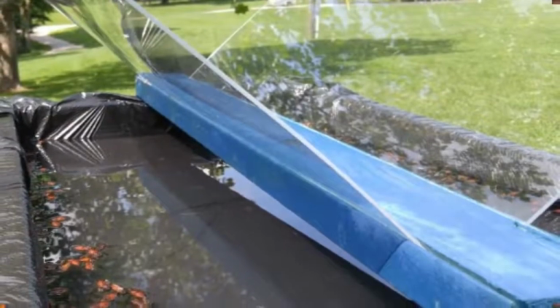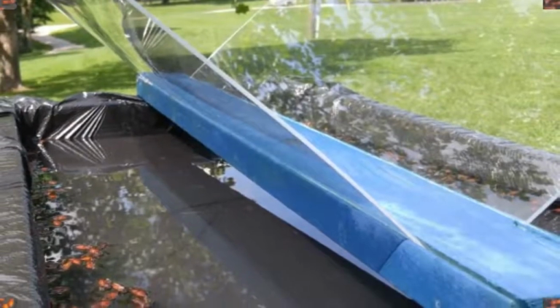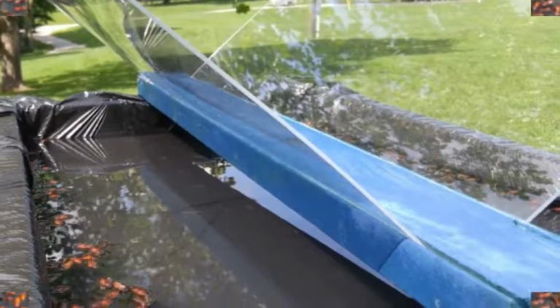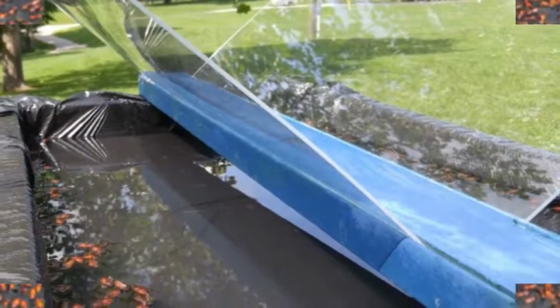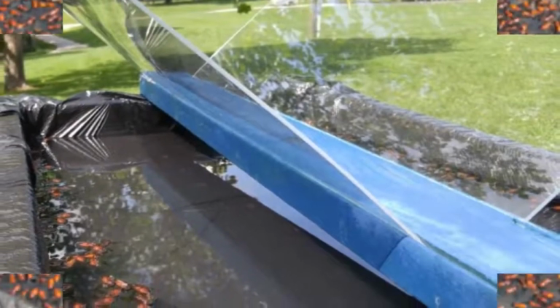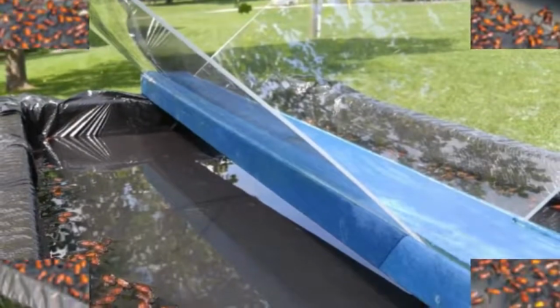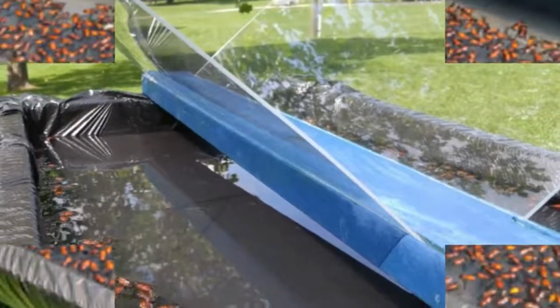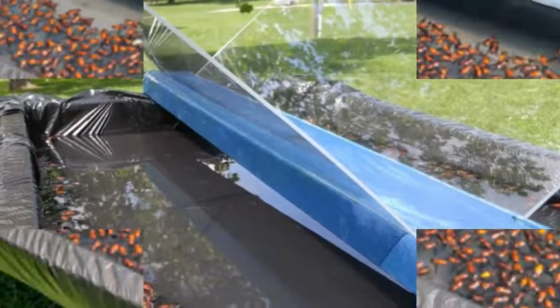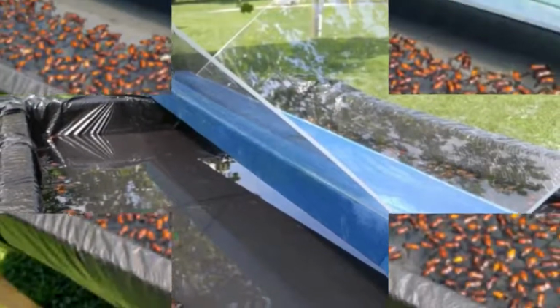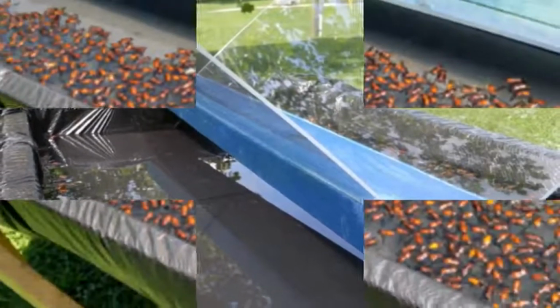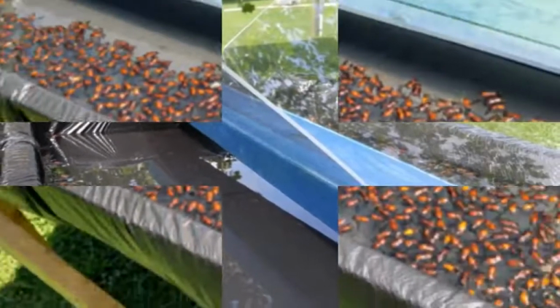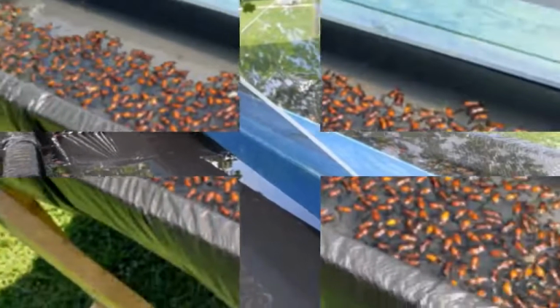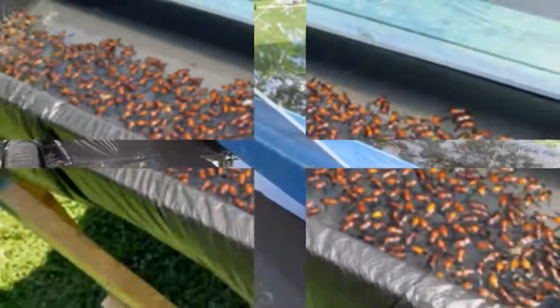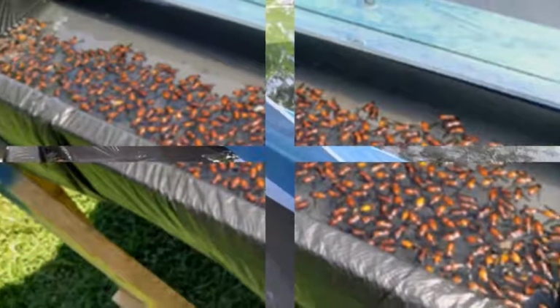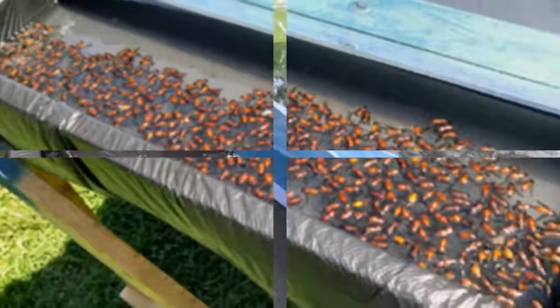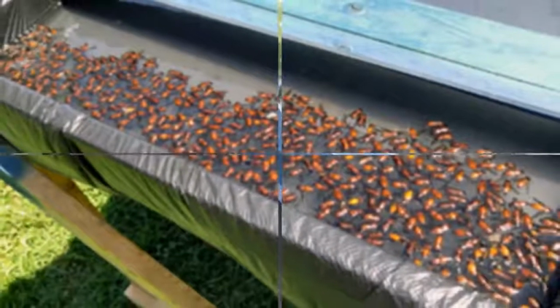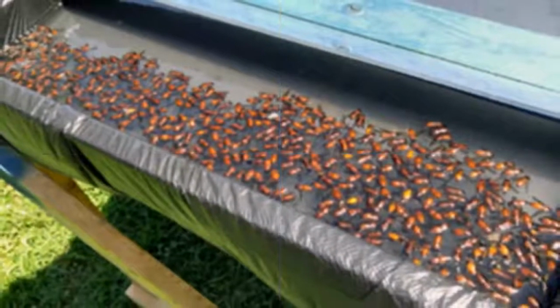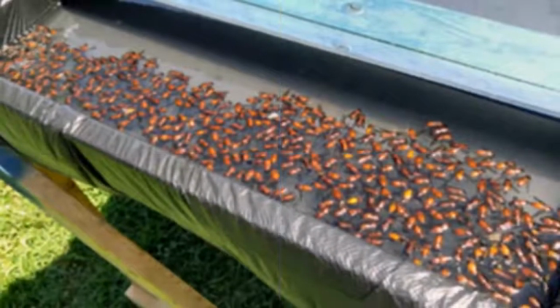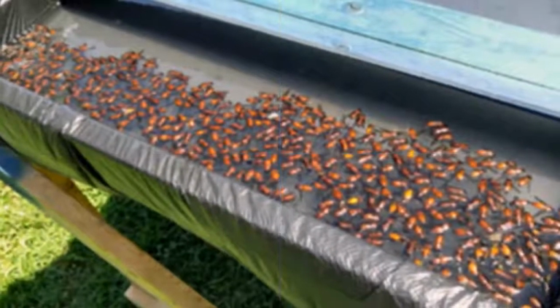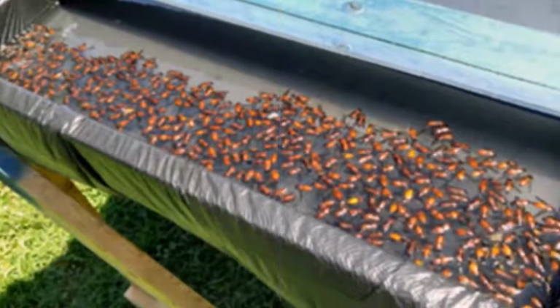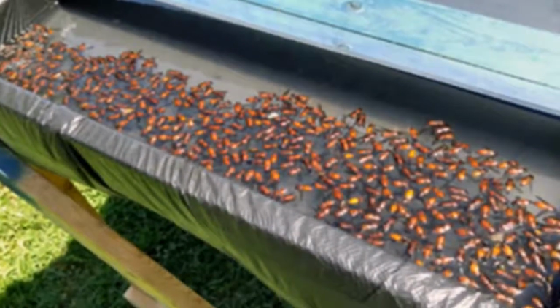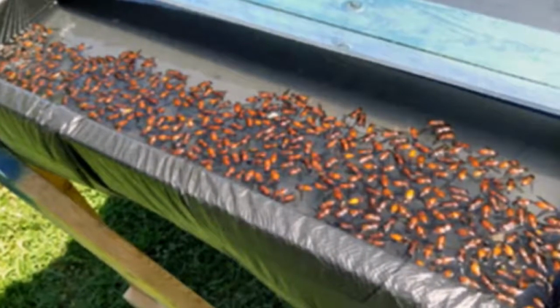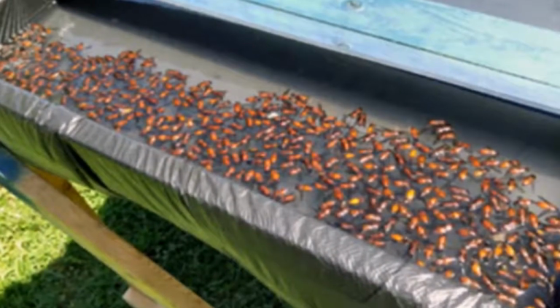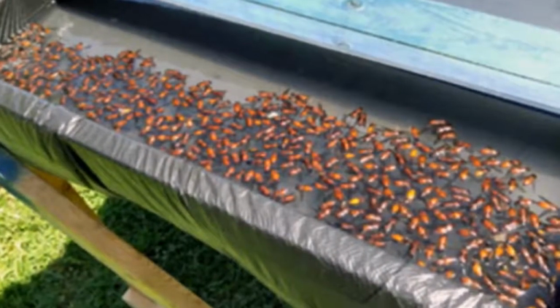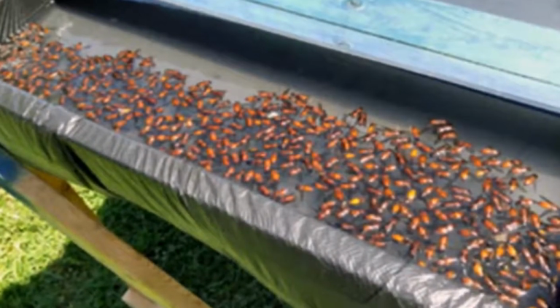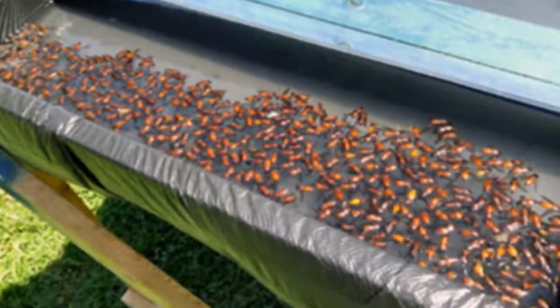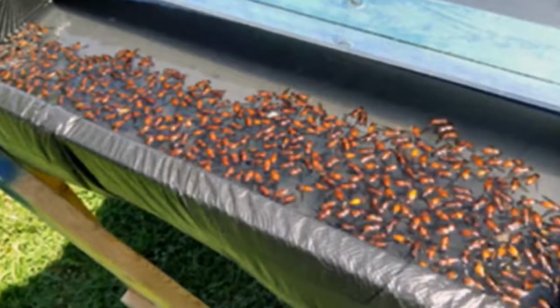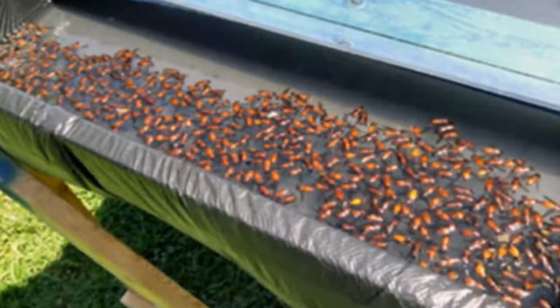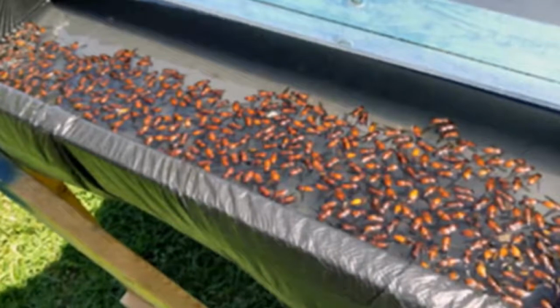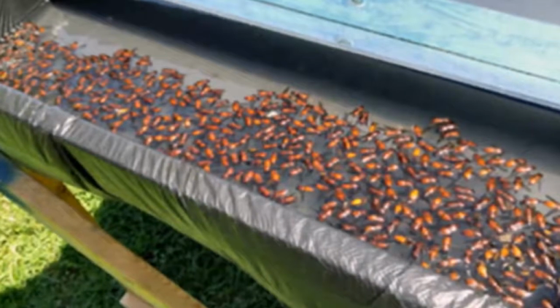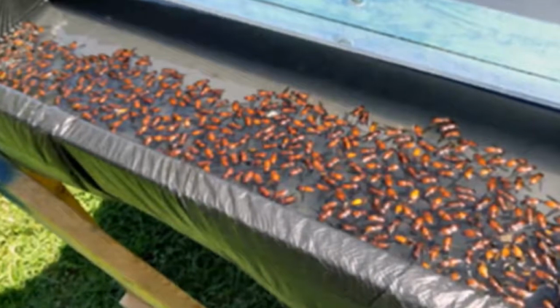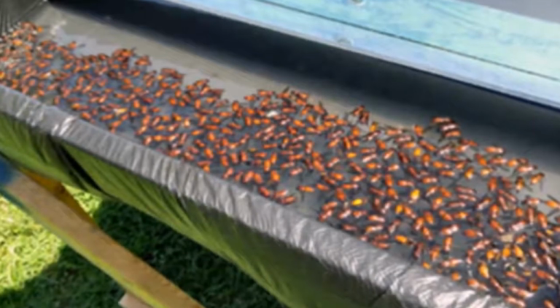Thanks to this clever invention, we are about to have a lovely, horsefly-free summer.